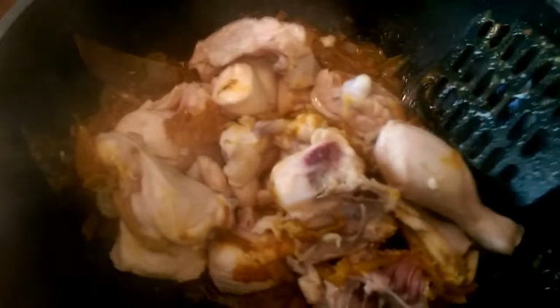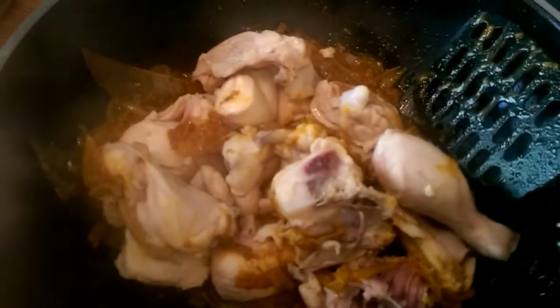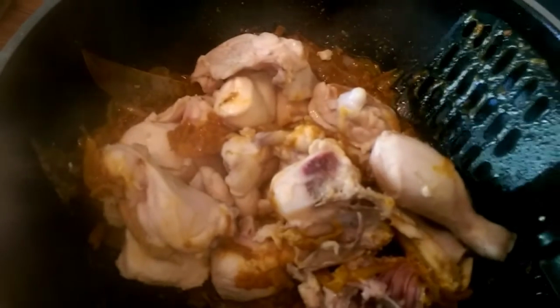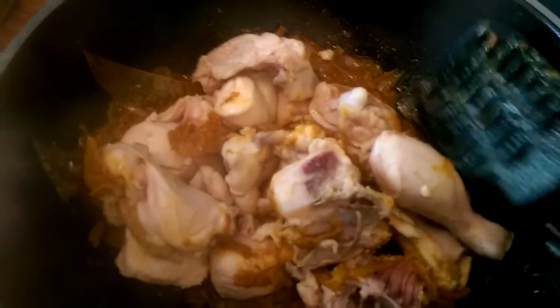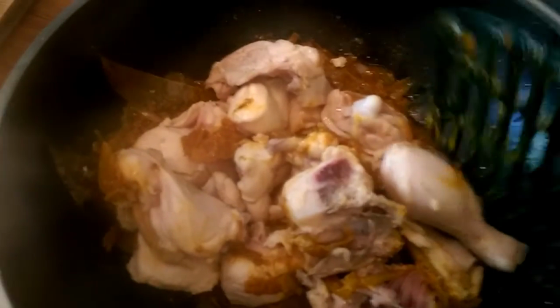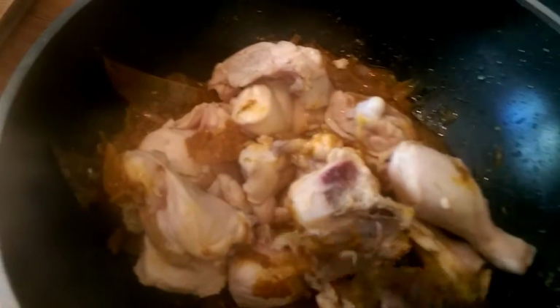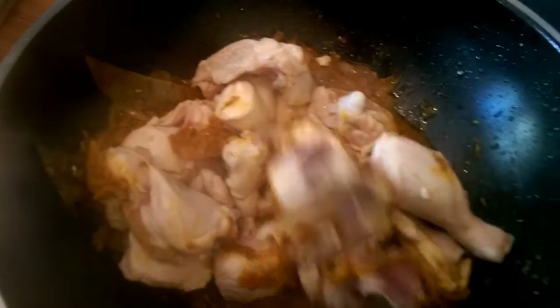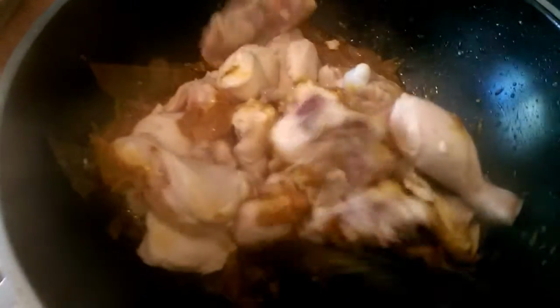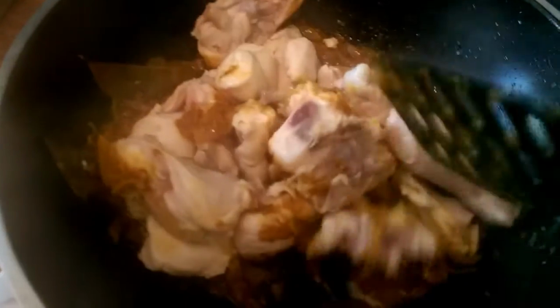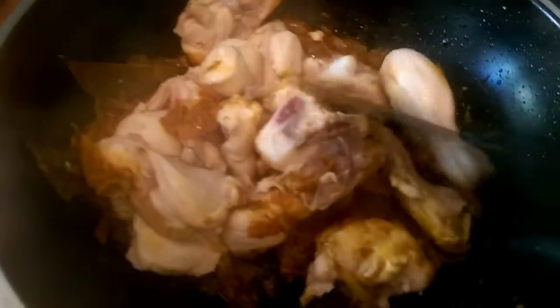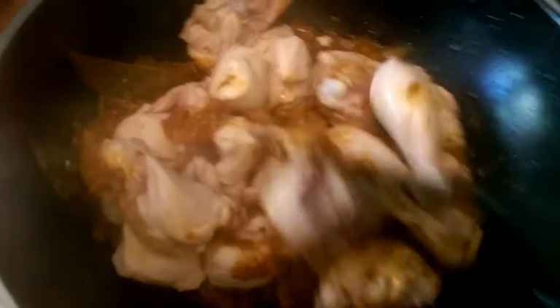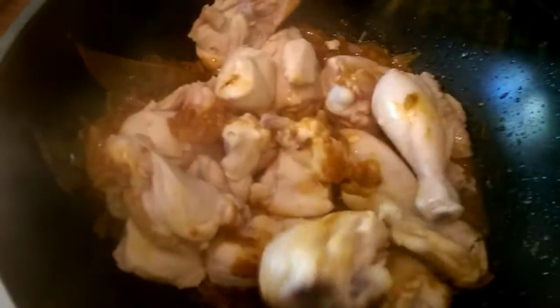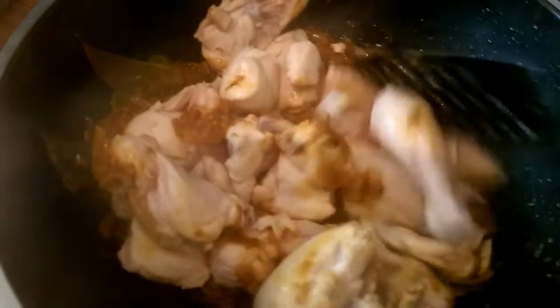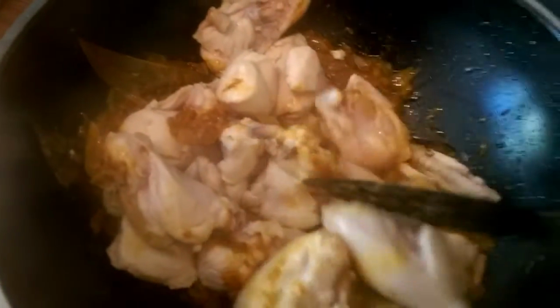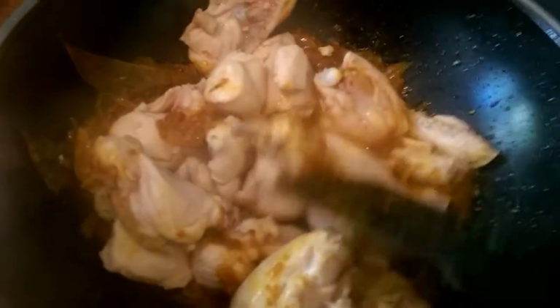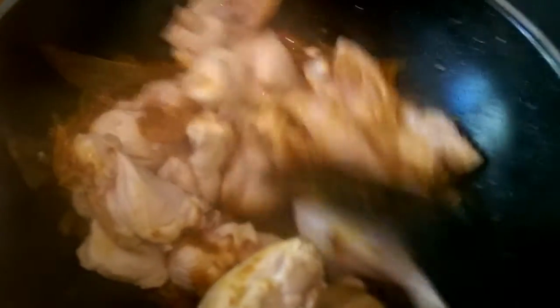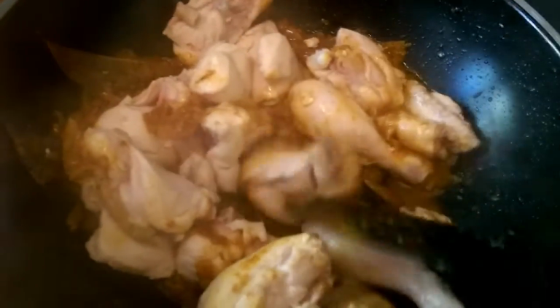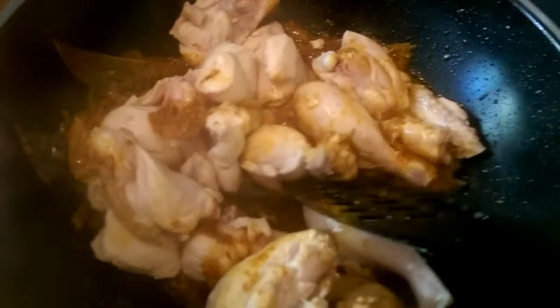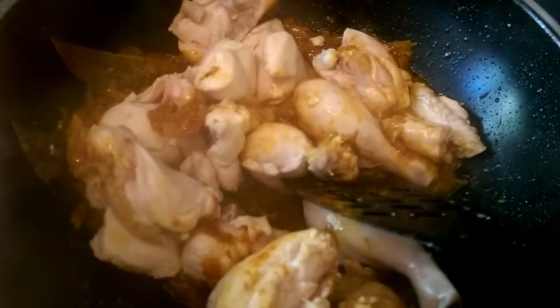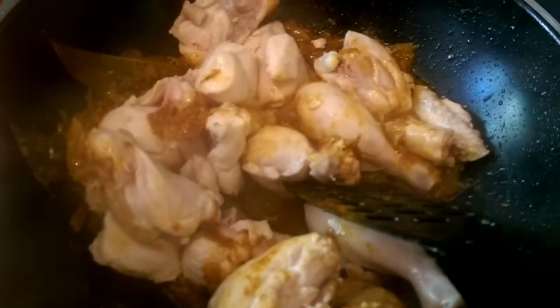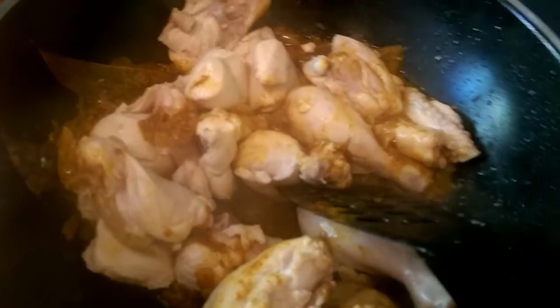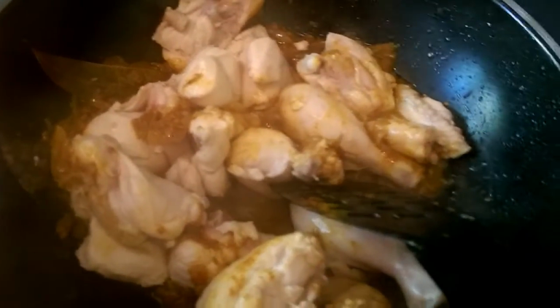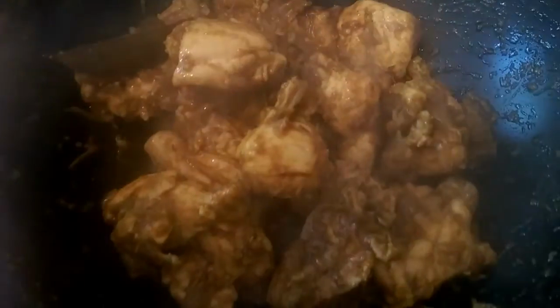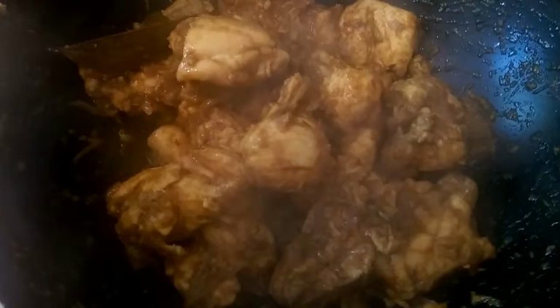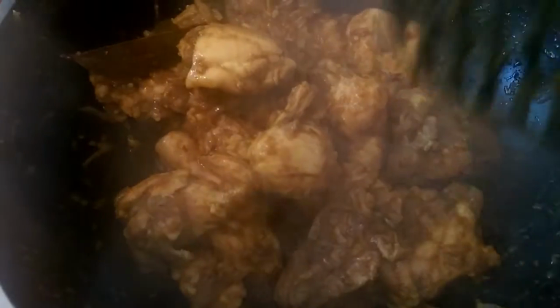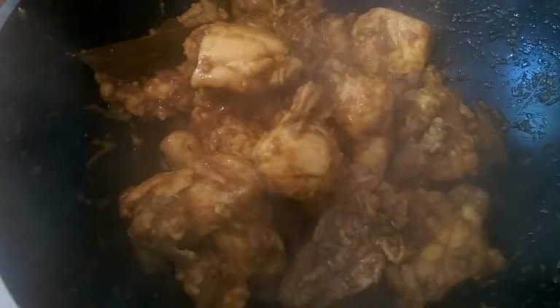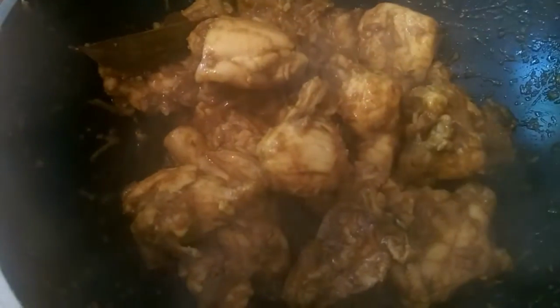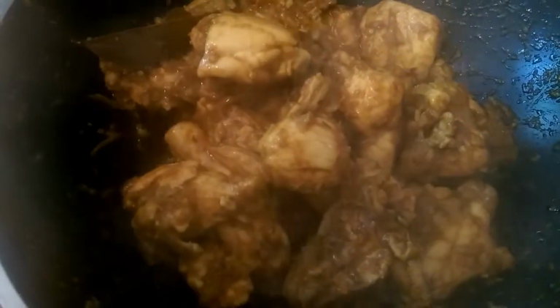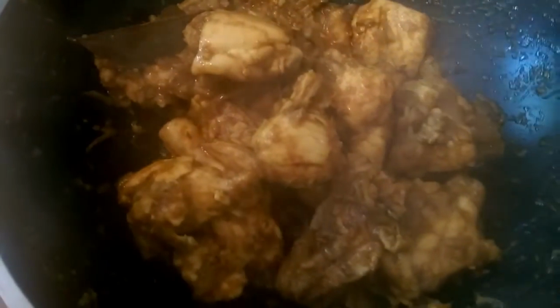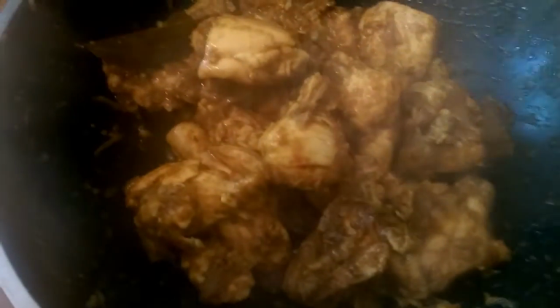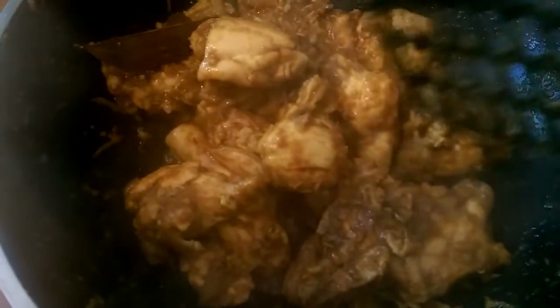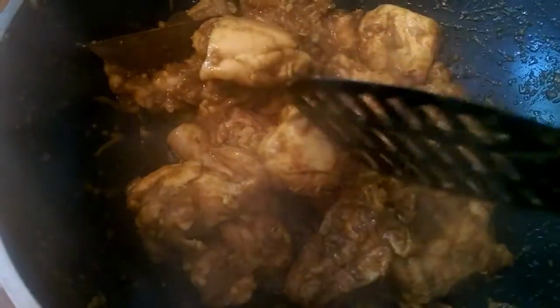I am going to cook this for 6 minutes. I have already cooked this for 6 minutes.